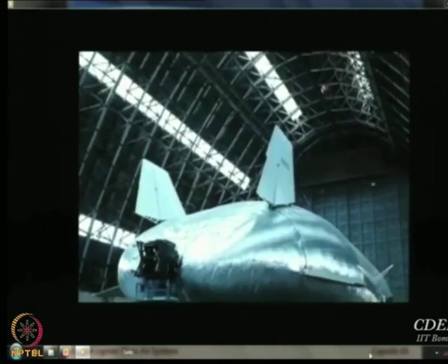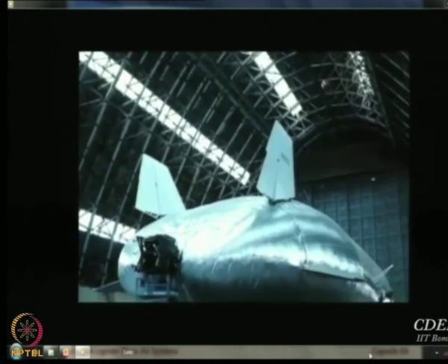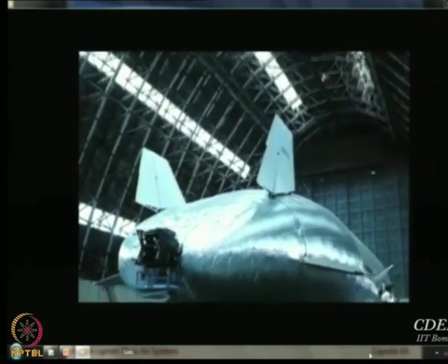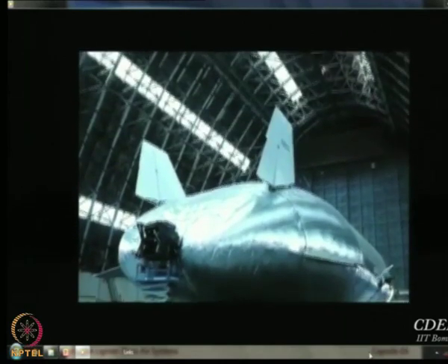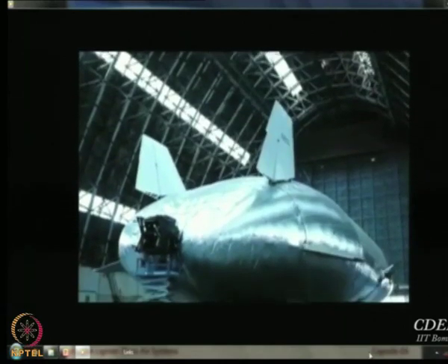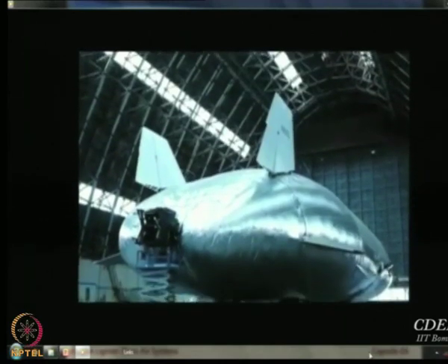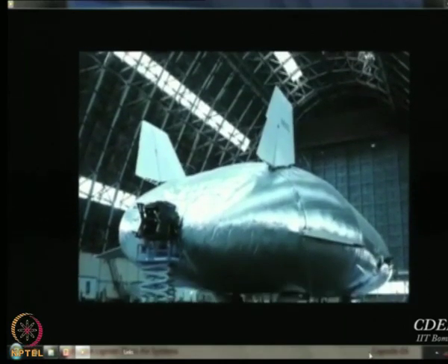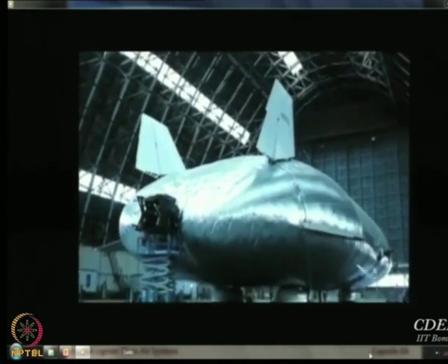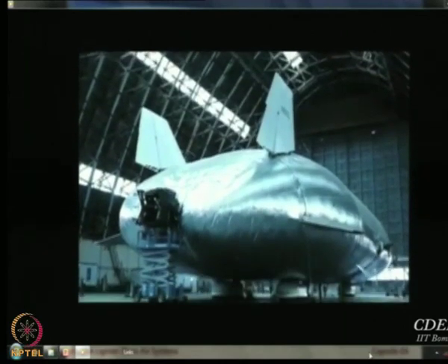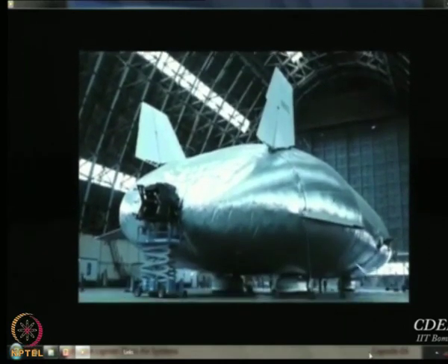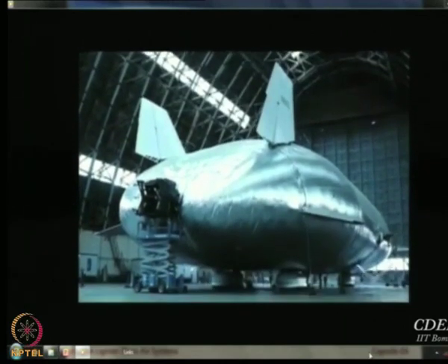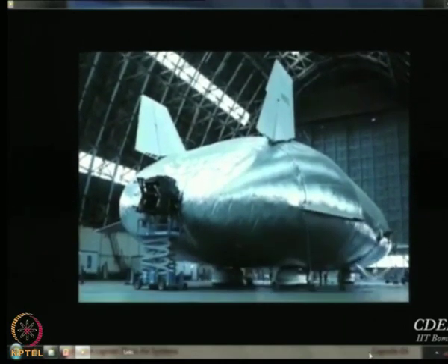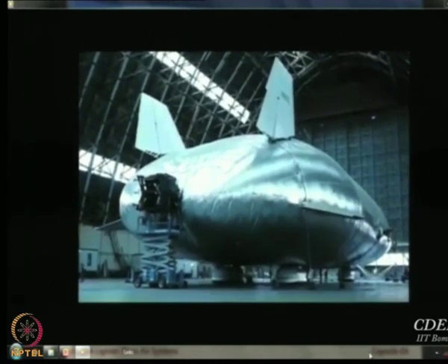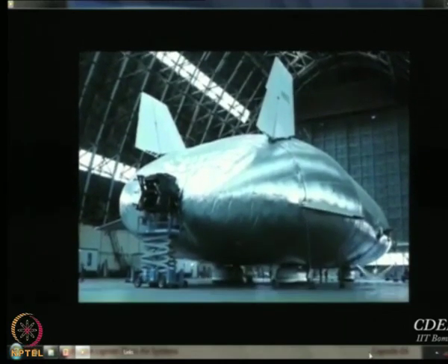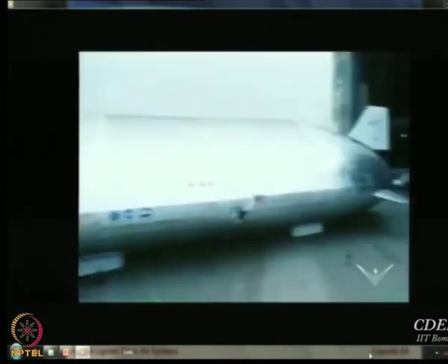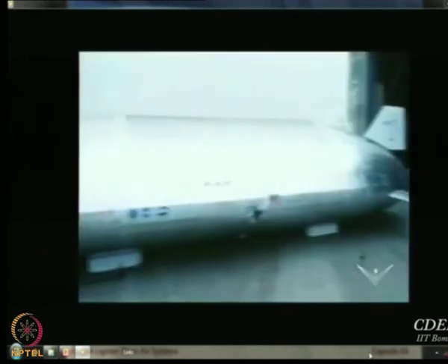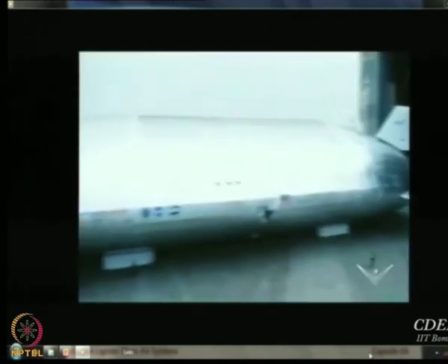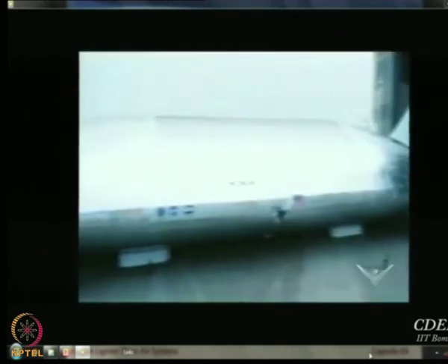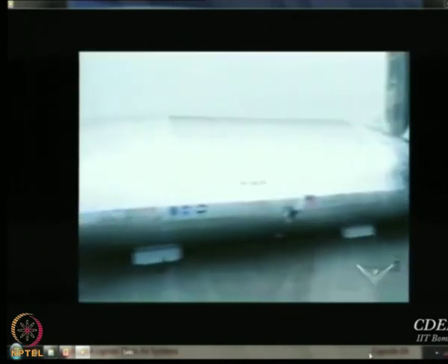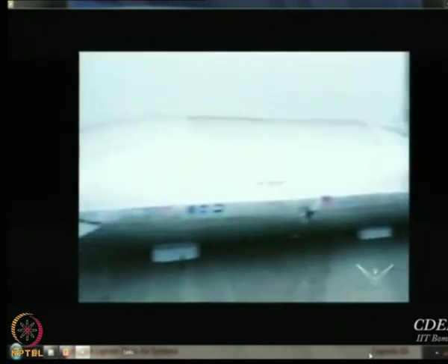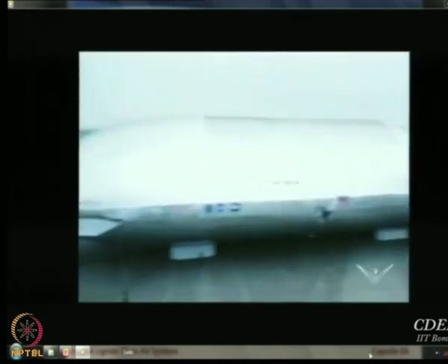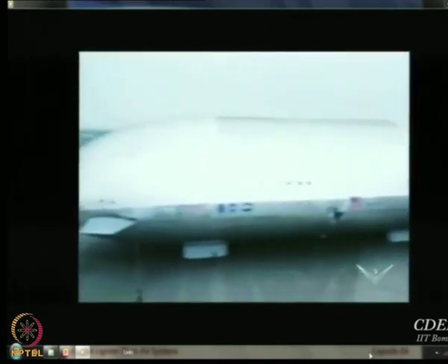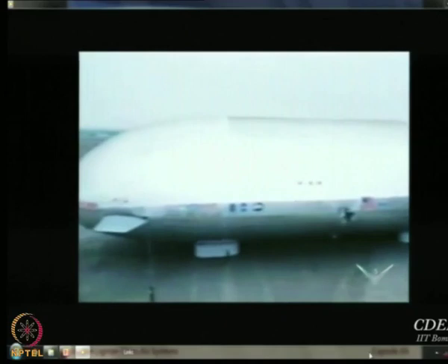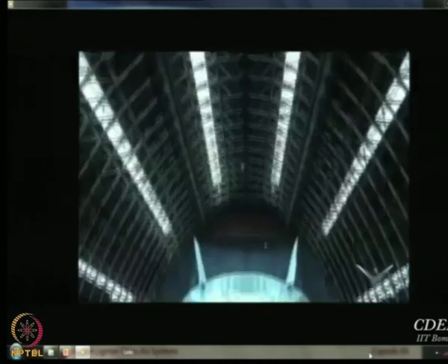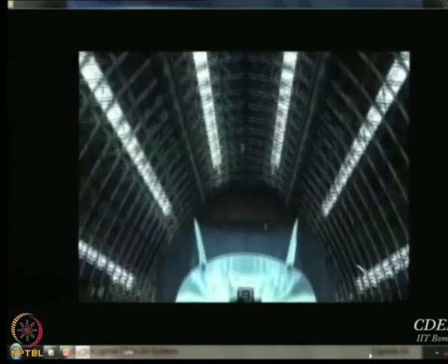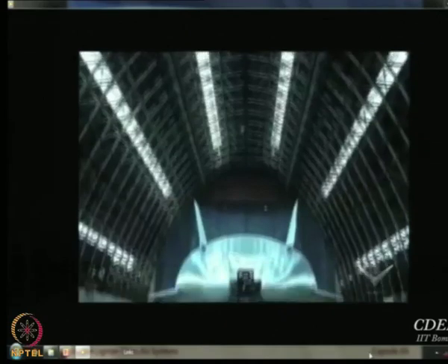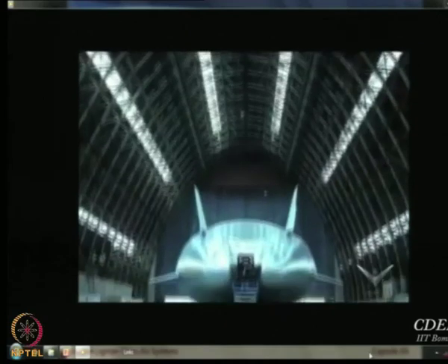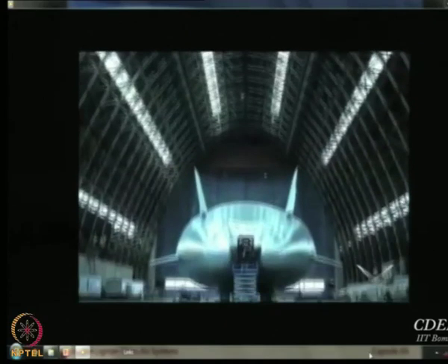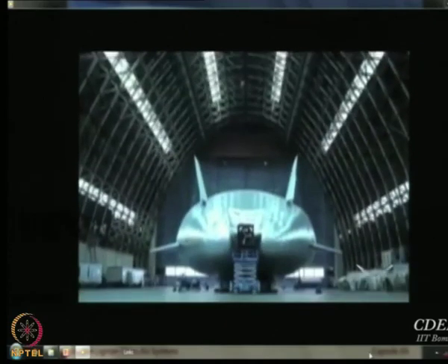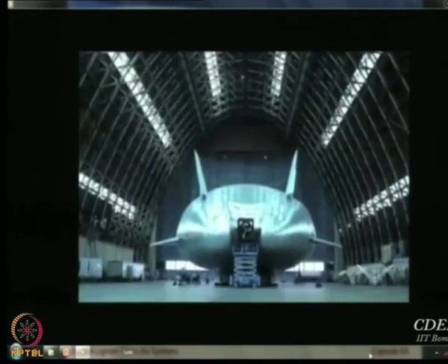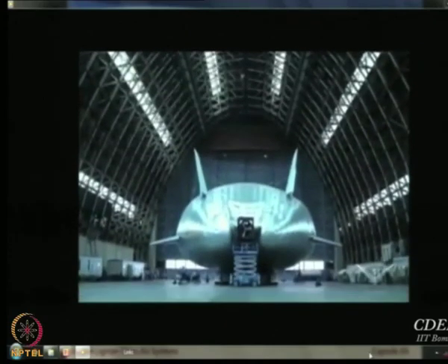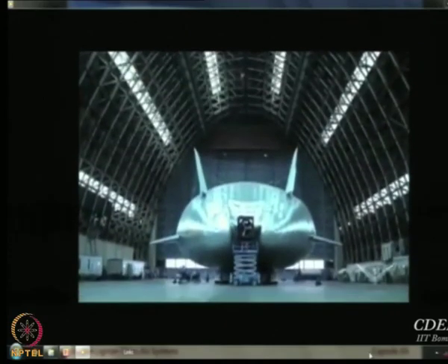Operating at one-third the cost of most cargo planes, the sky's the limit and the future is limitless.